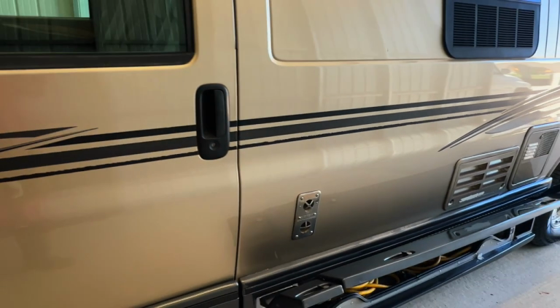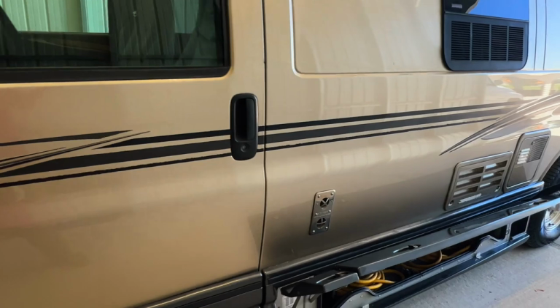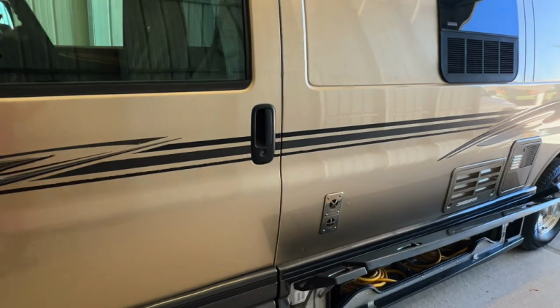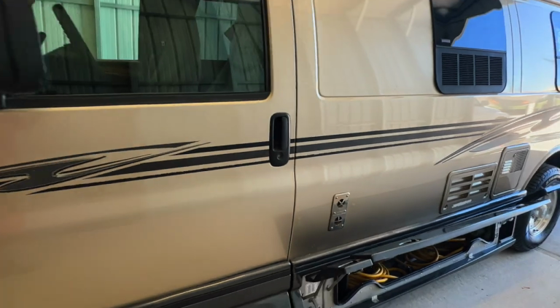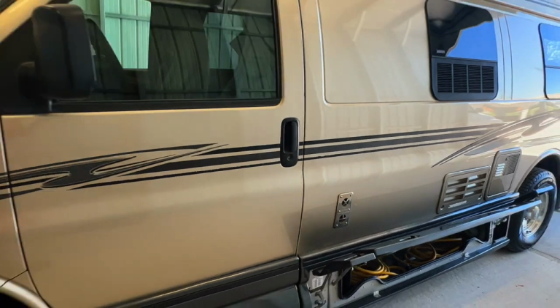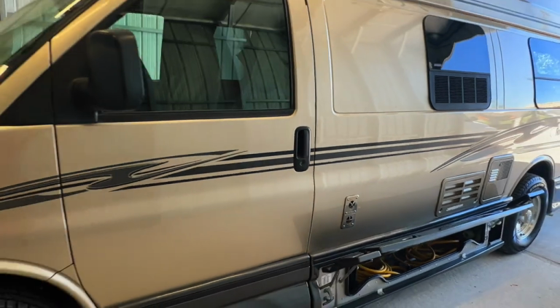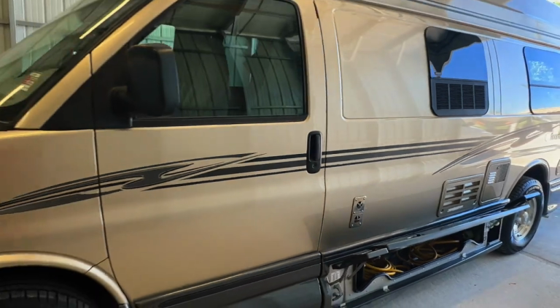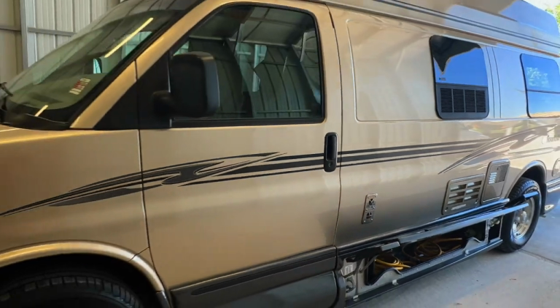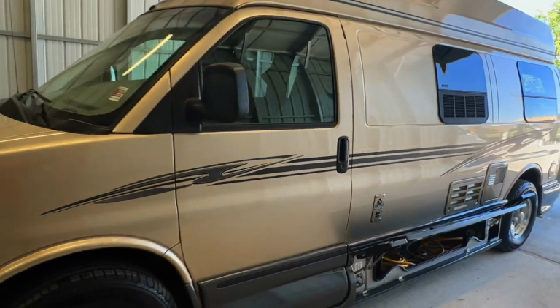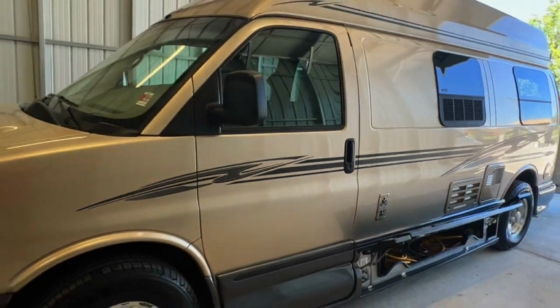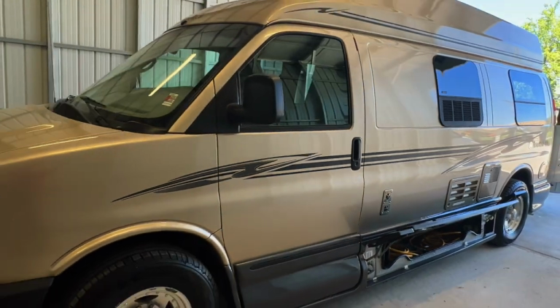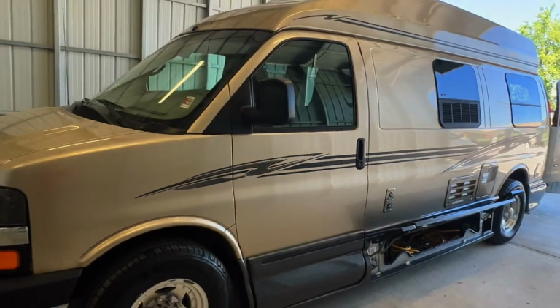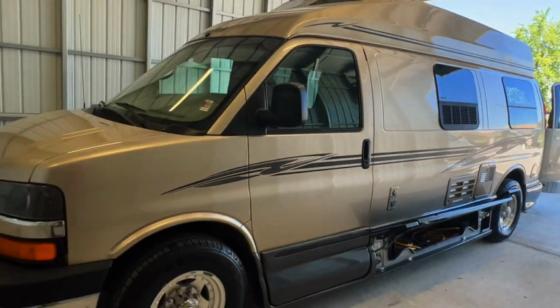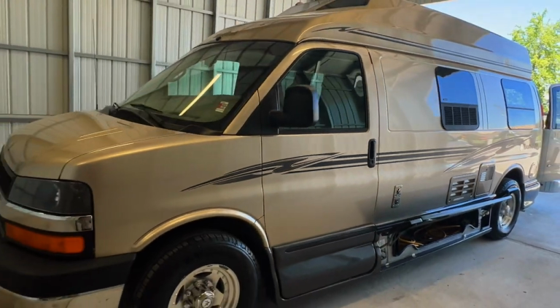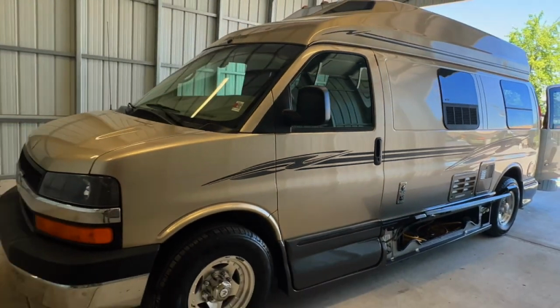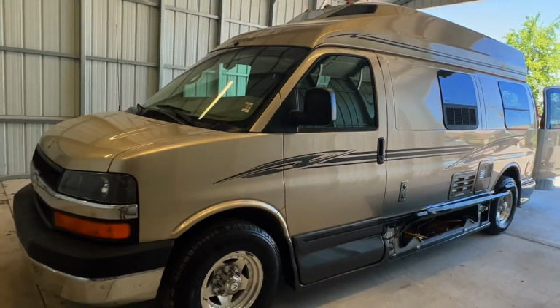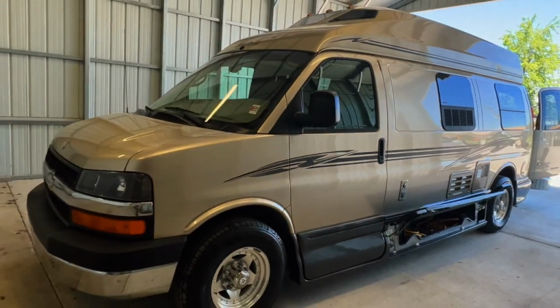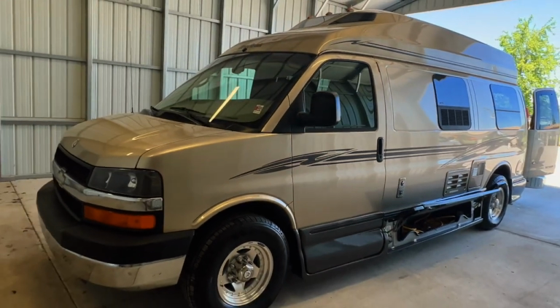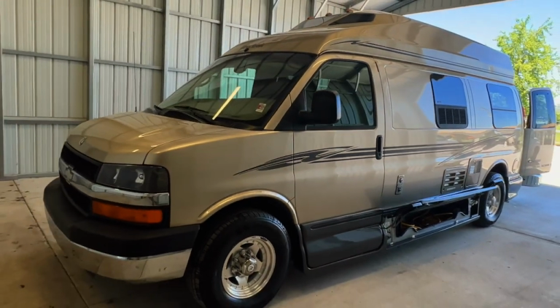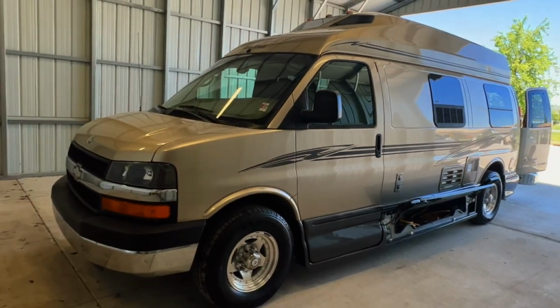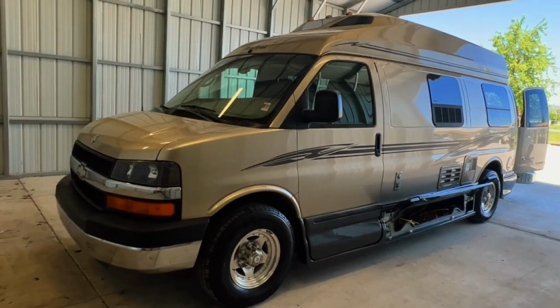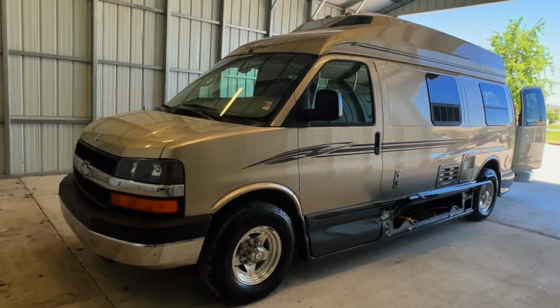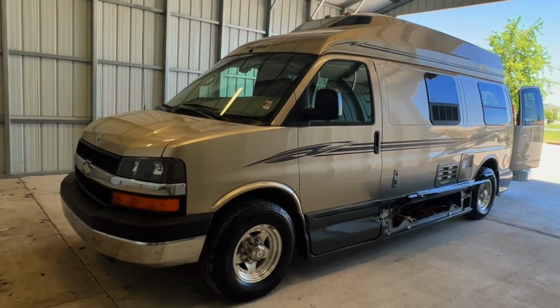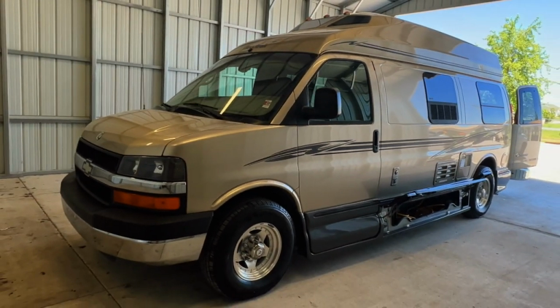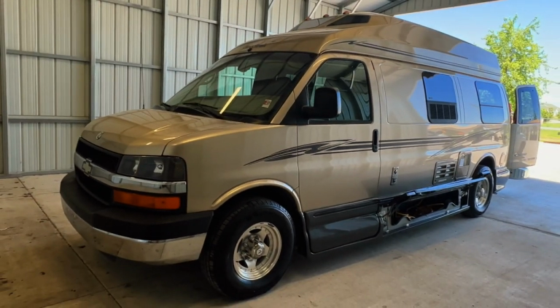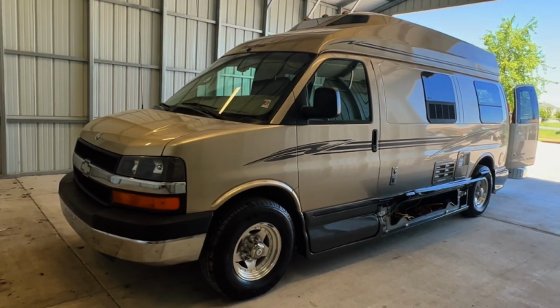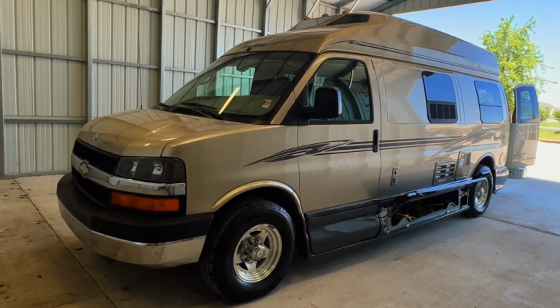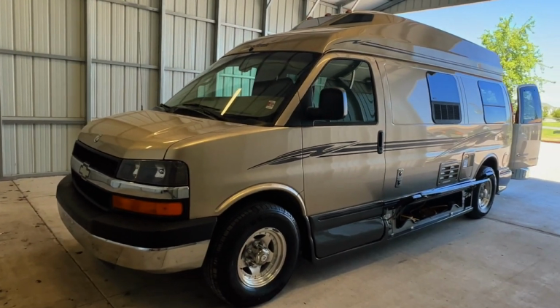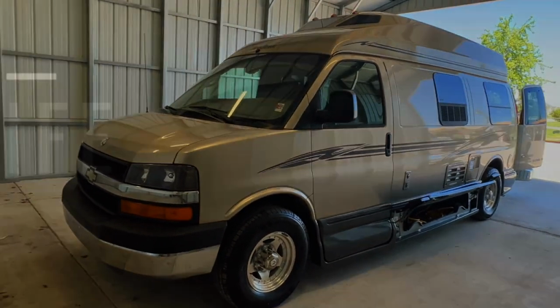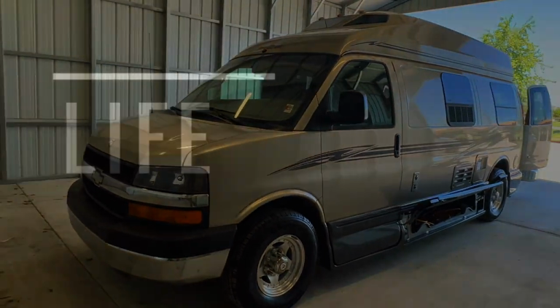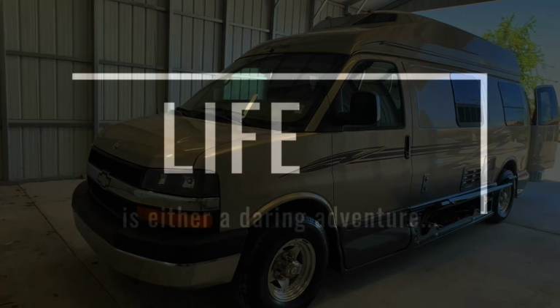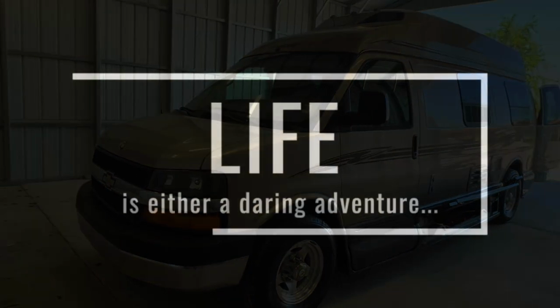All in all, pretty good looking Roadtrek here. This unit is ready to hit the highway.